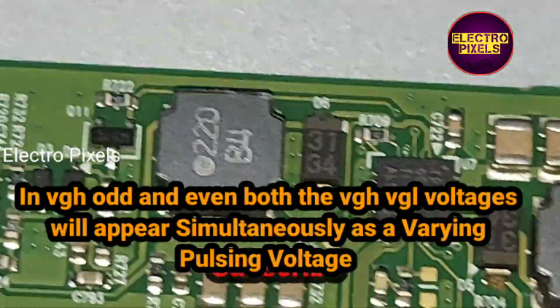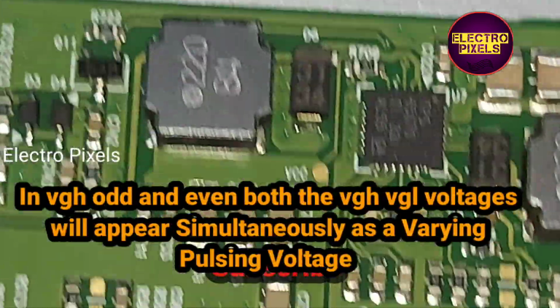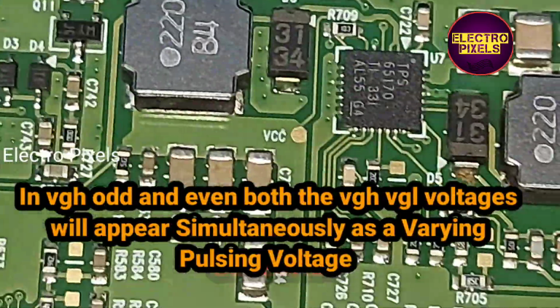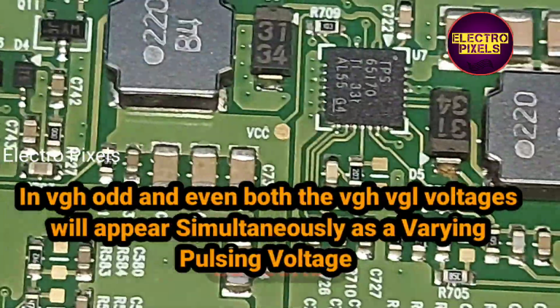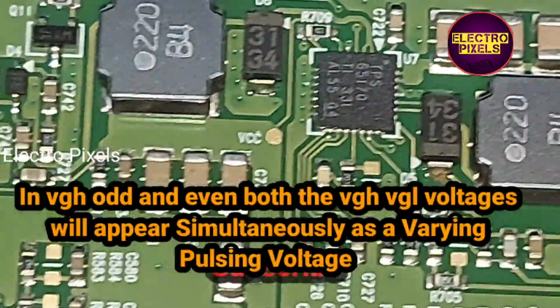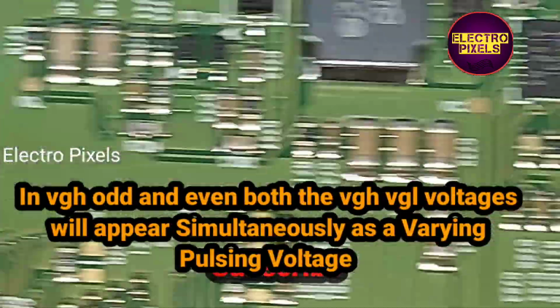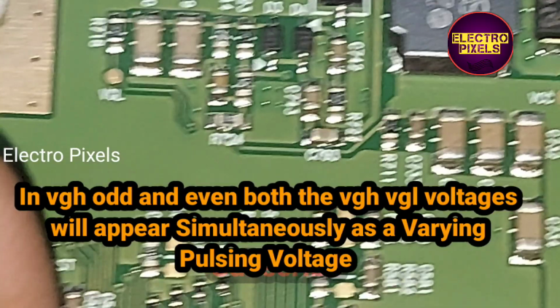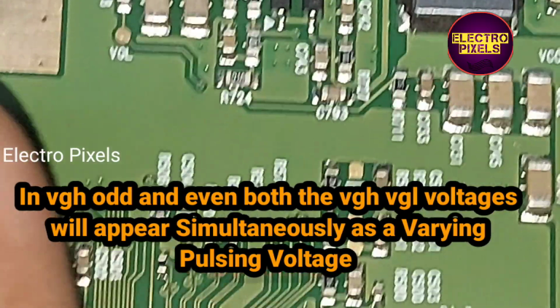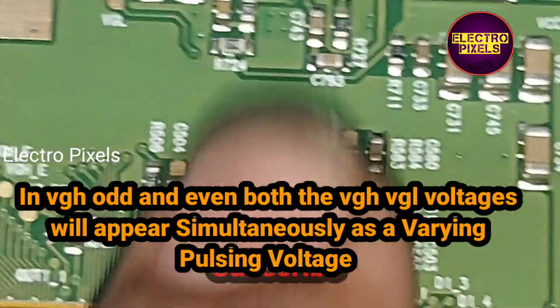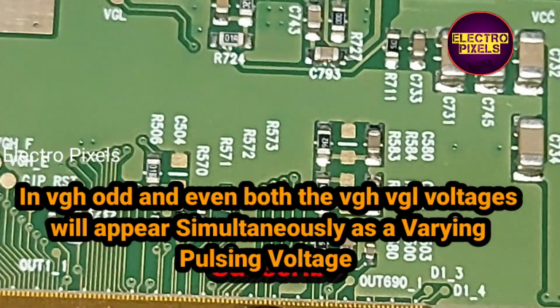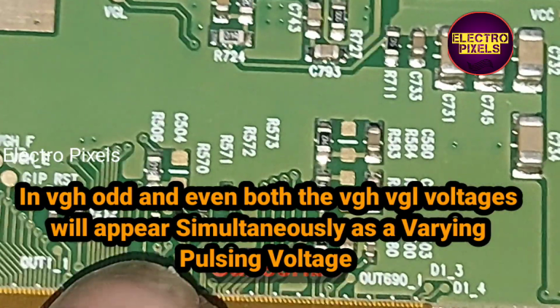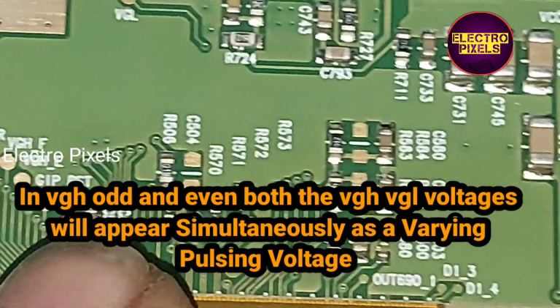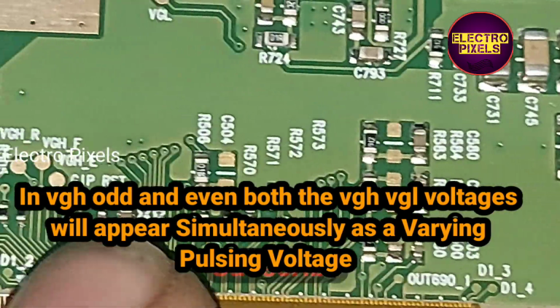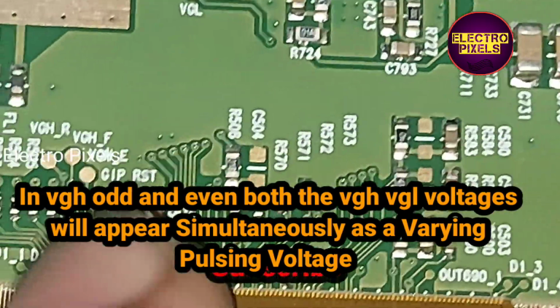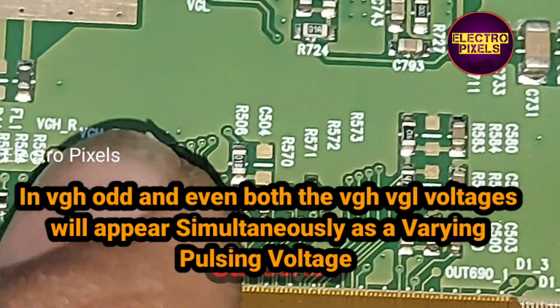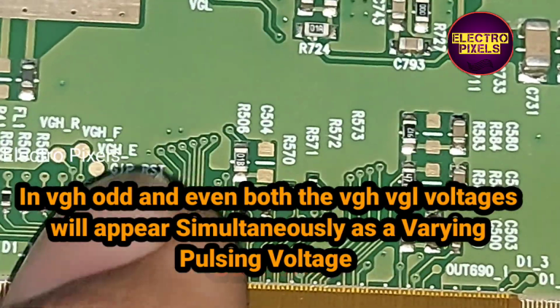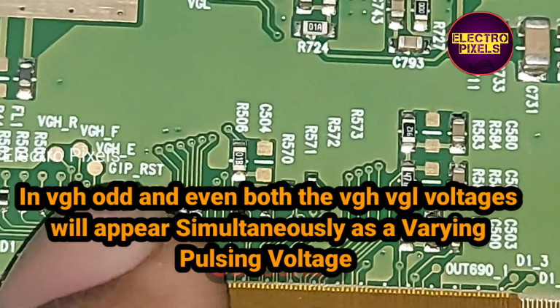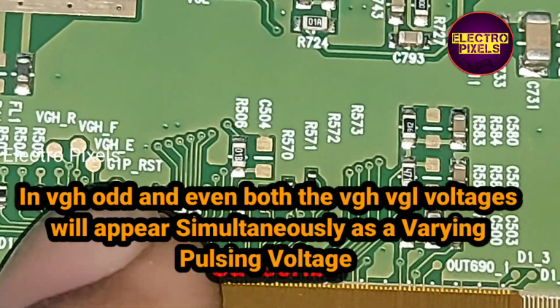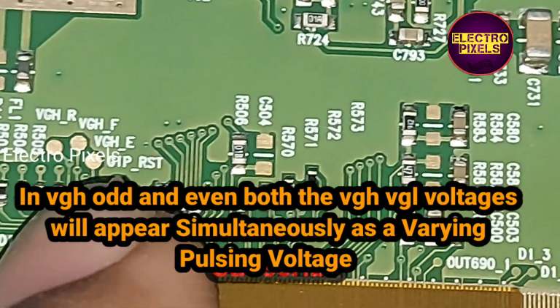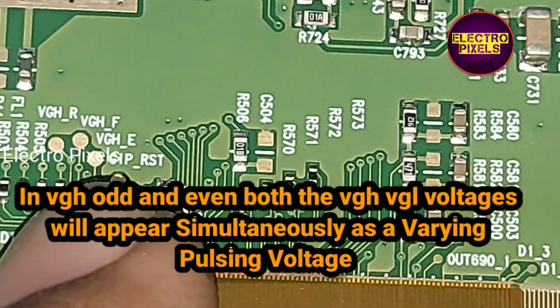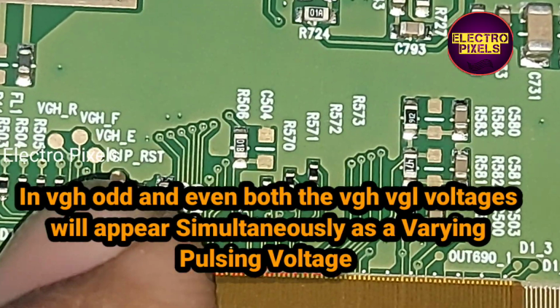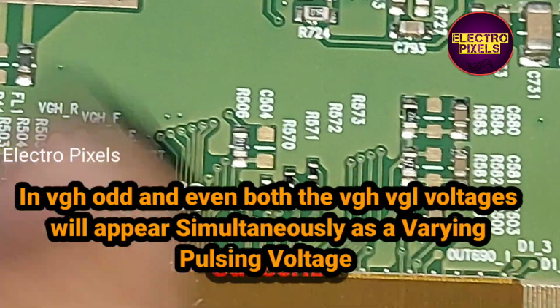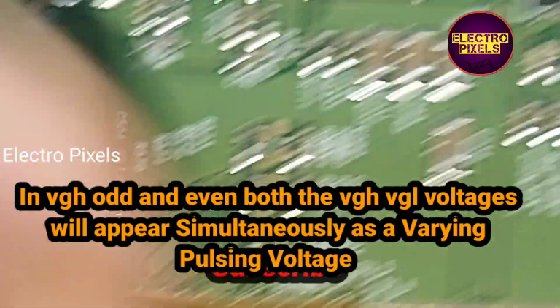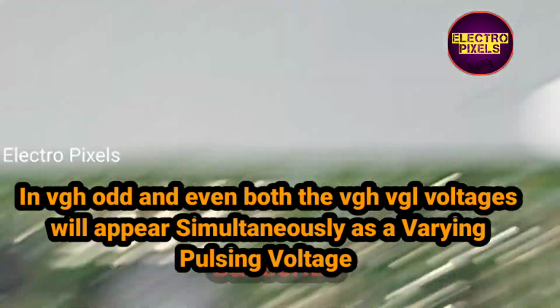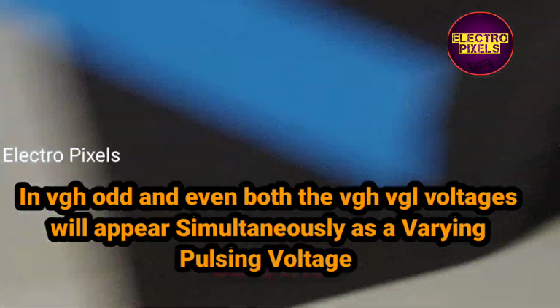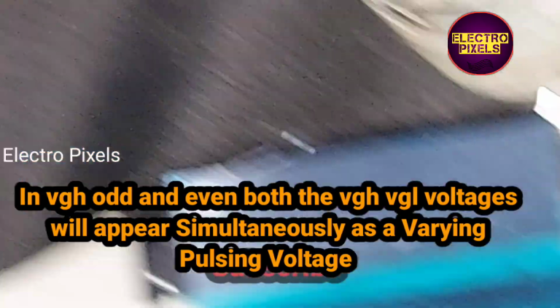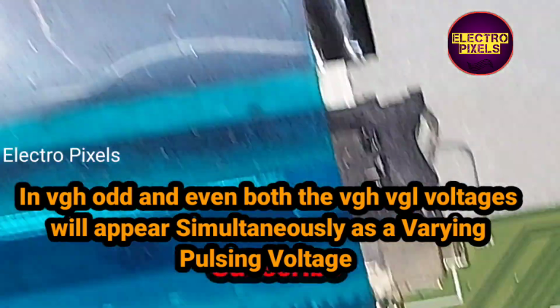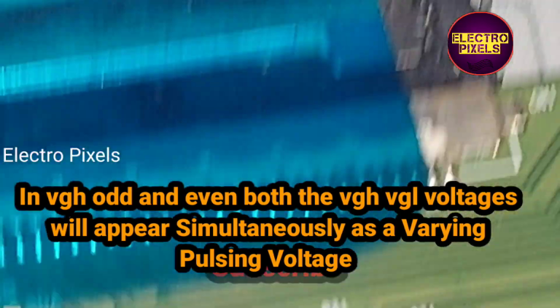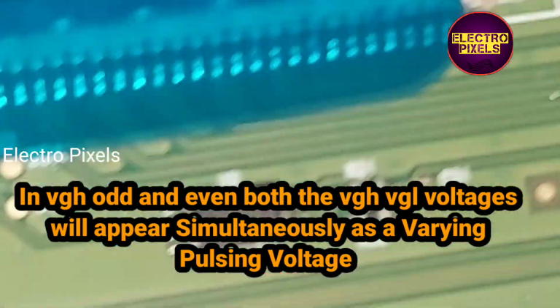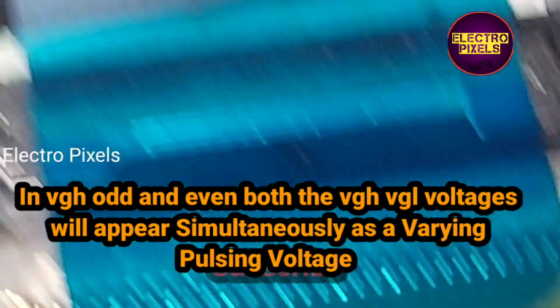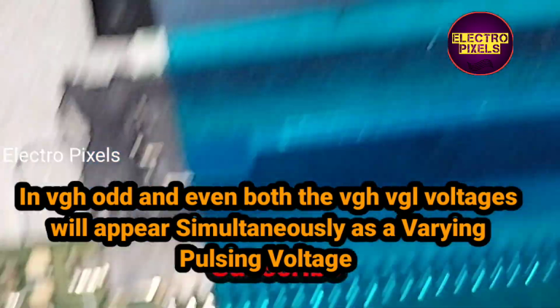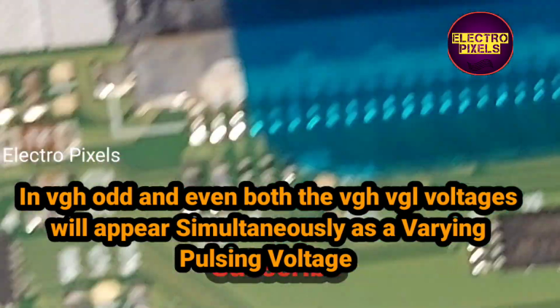From the level shifter IC, in the VGL and VGH tracks, both the VGL and VGH voltages will appear simultaneously as a varying pulsing voltage.